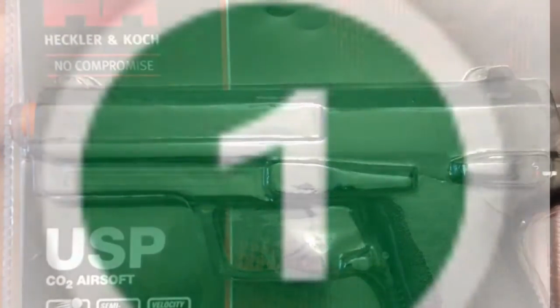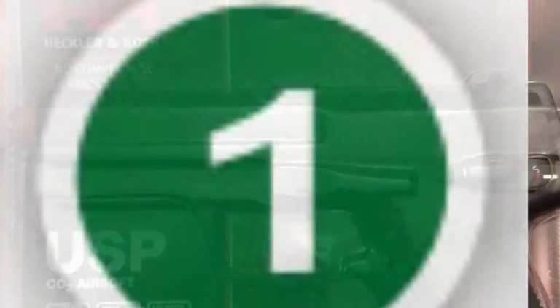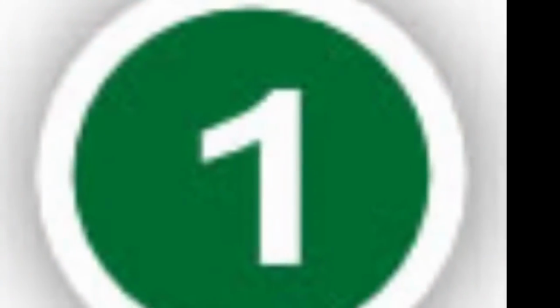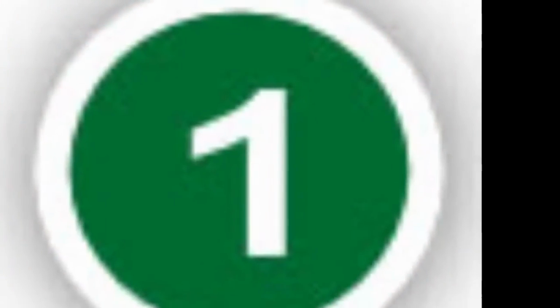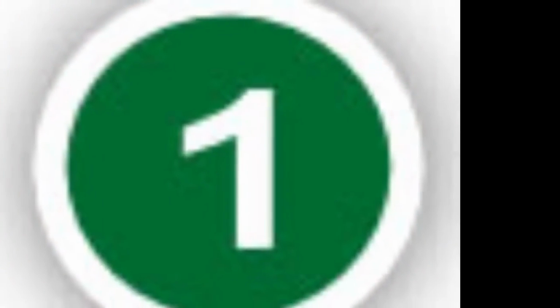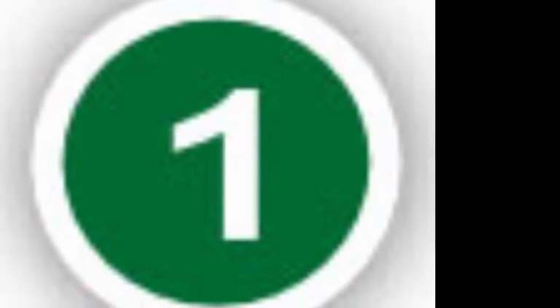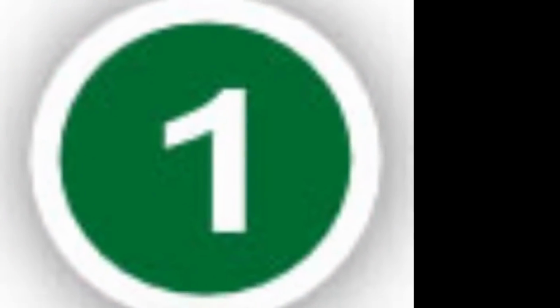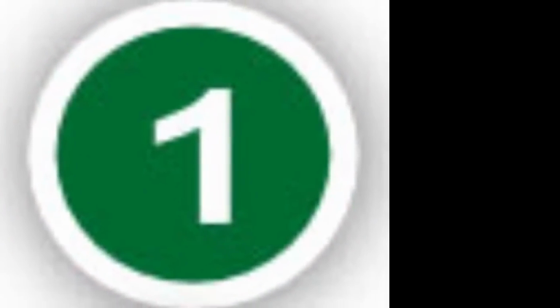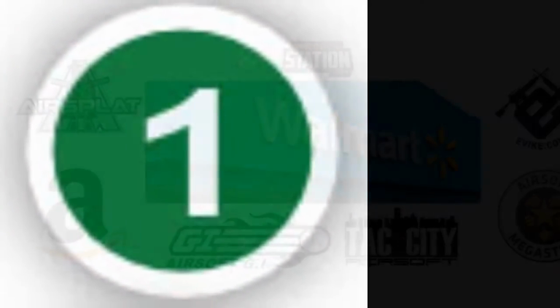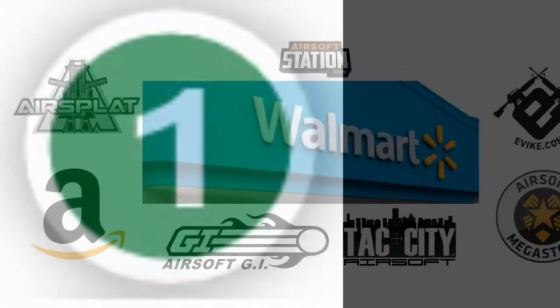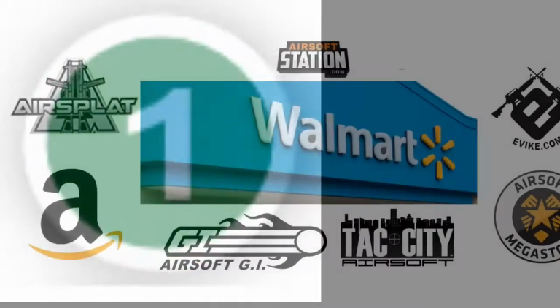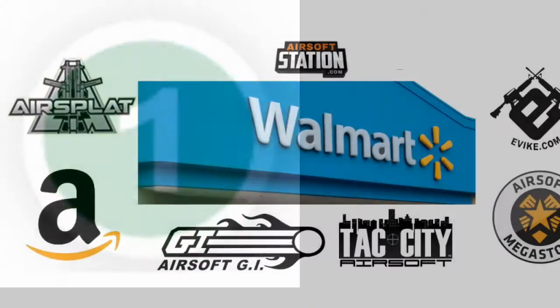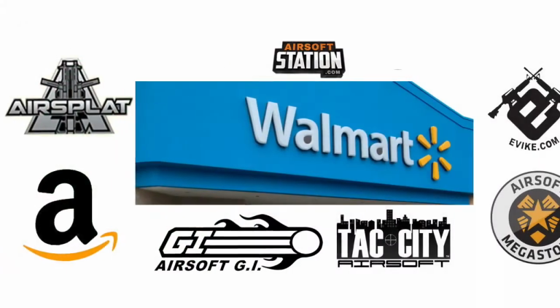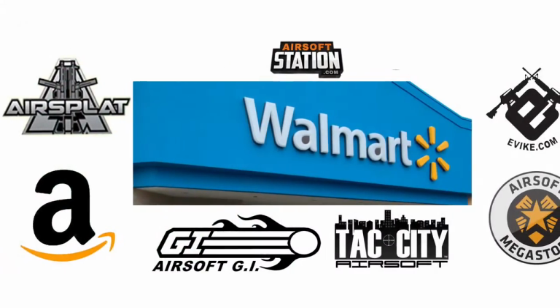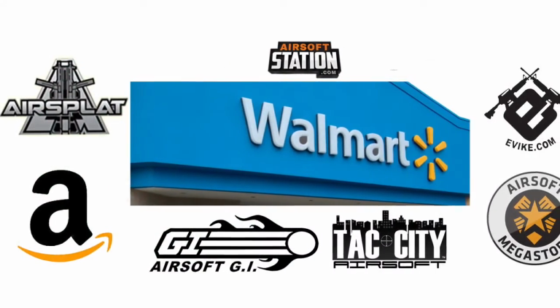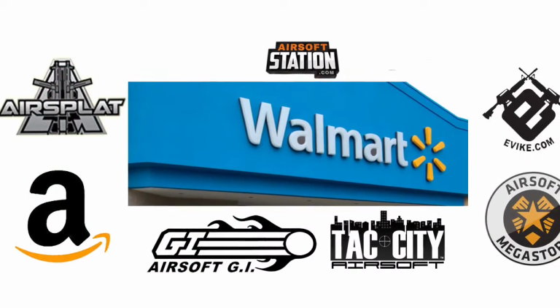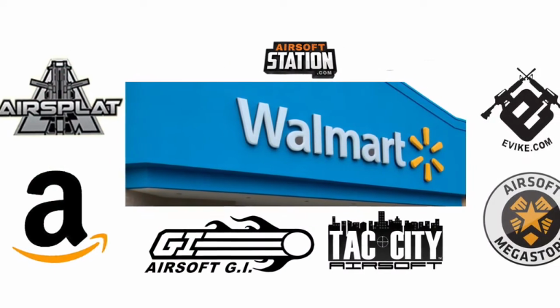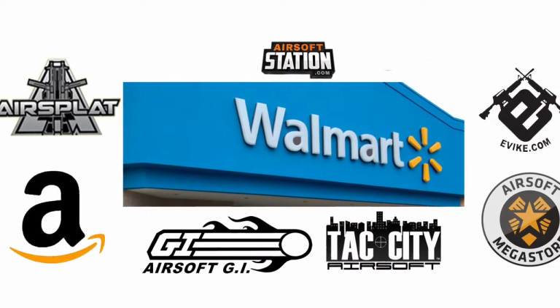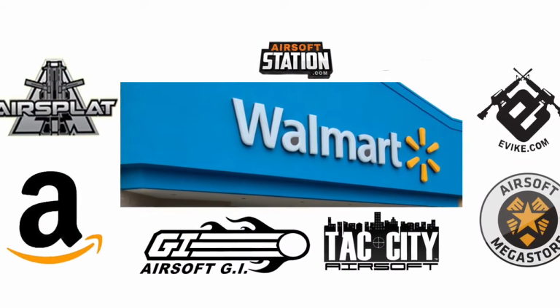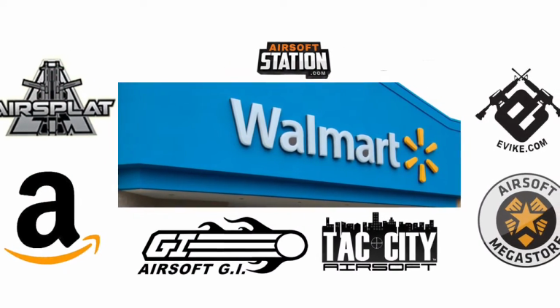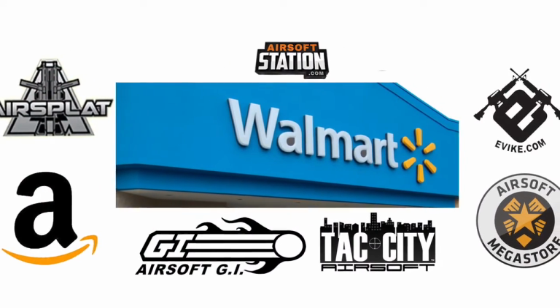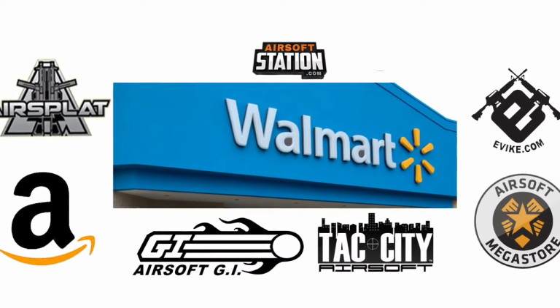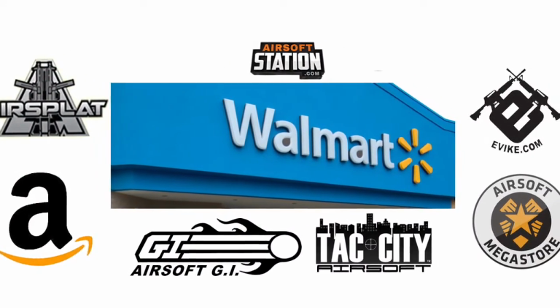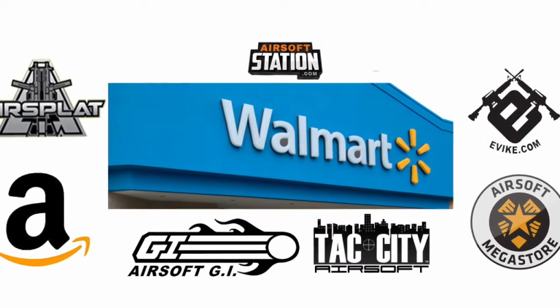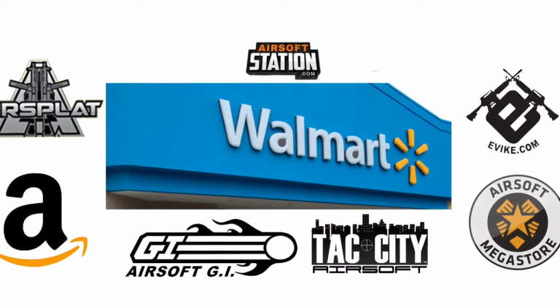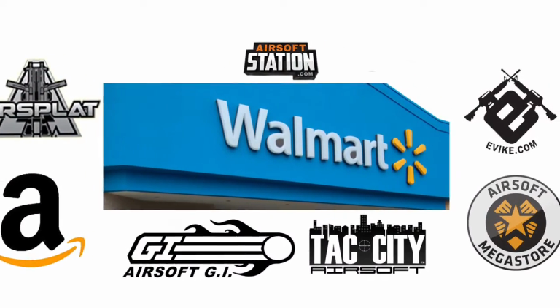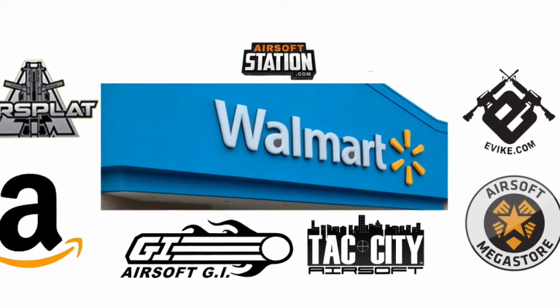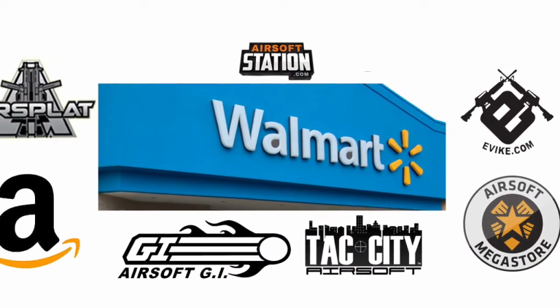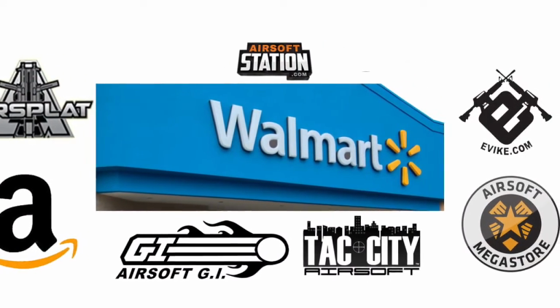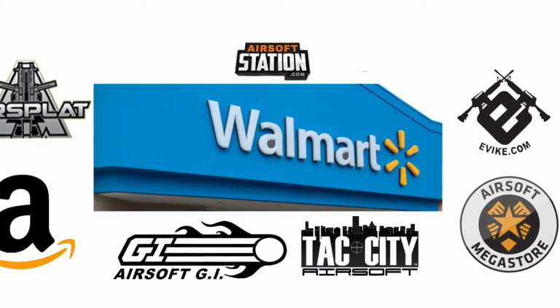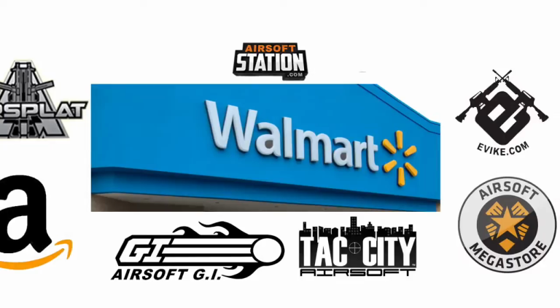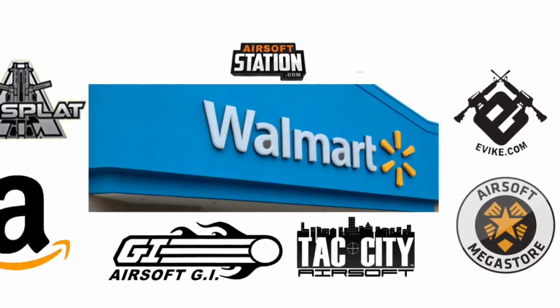Number one, they're available everywhere — online, at most airsoft fields, Walmart, and other sporting goods stores.